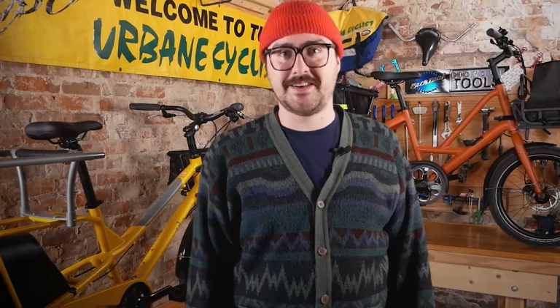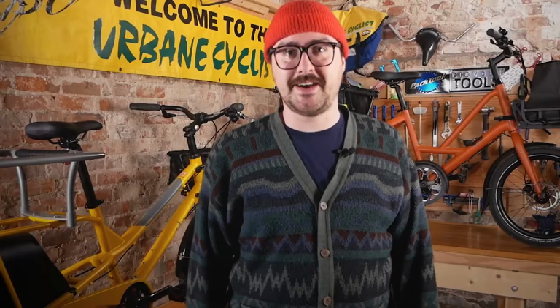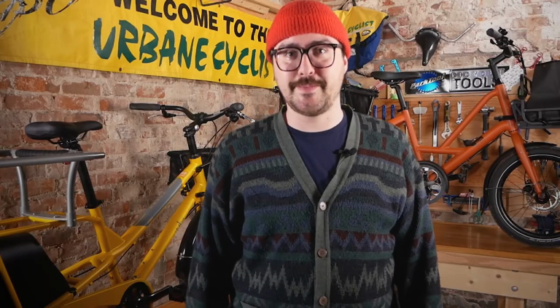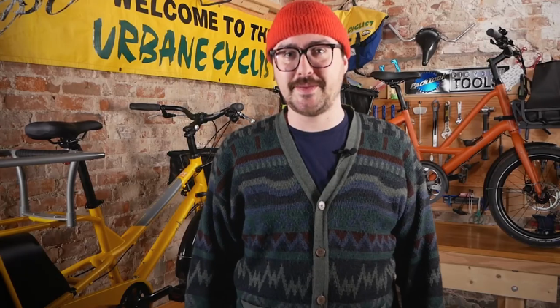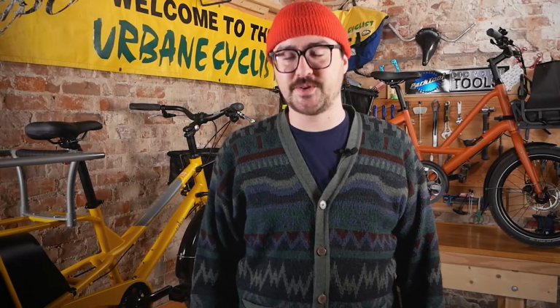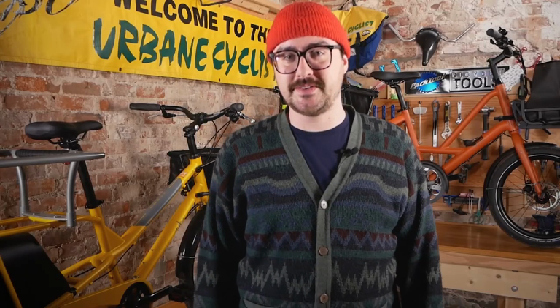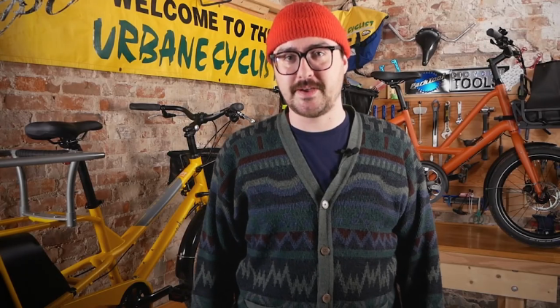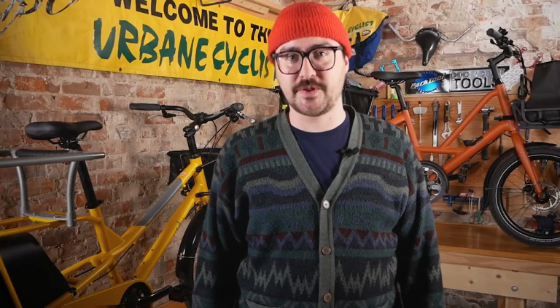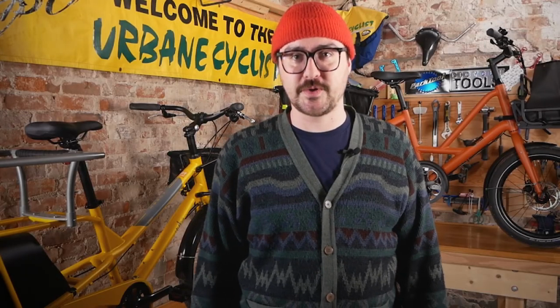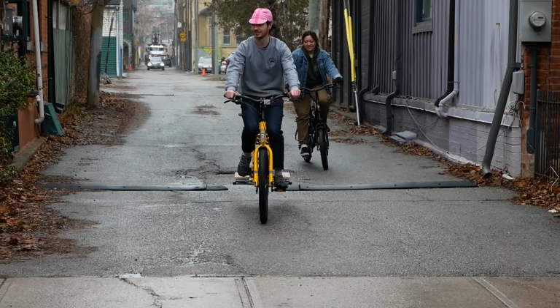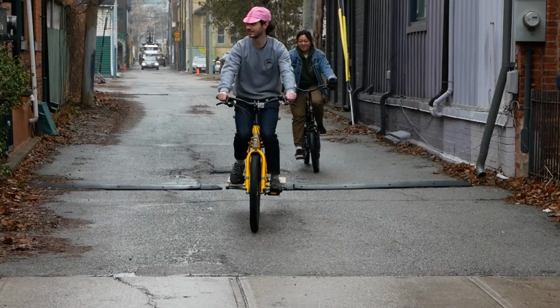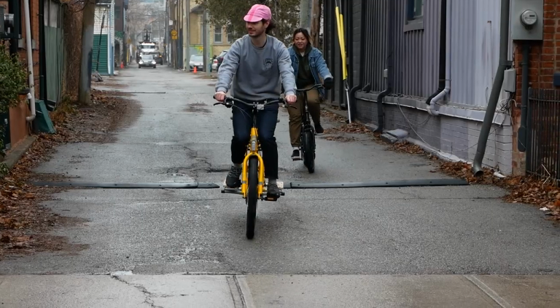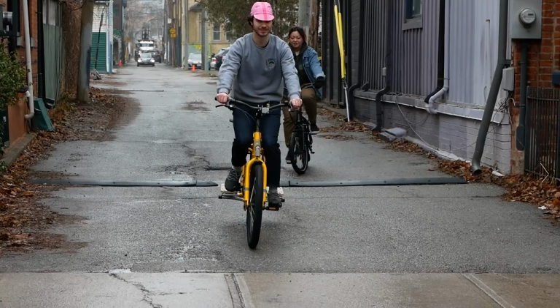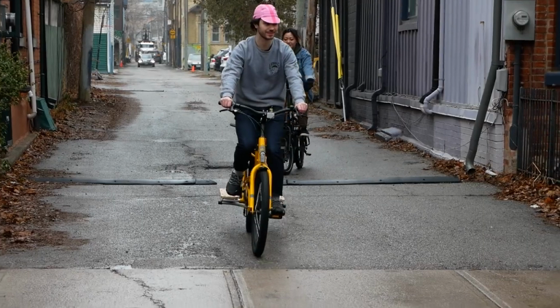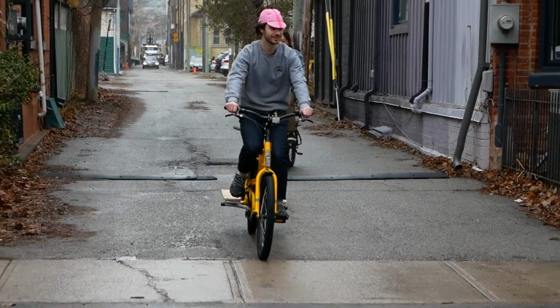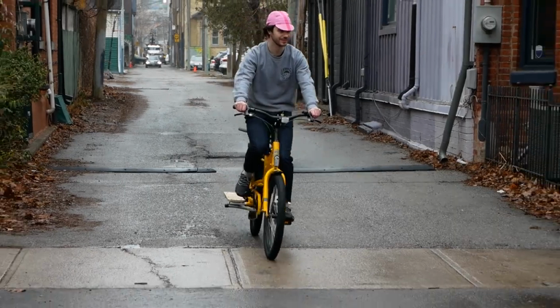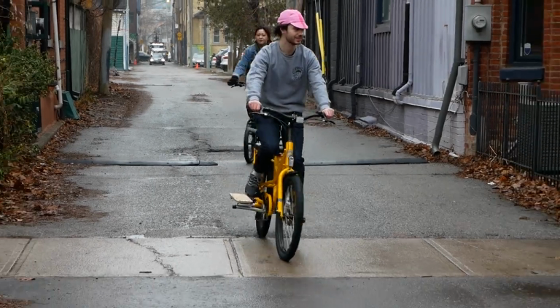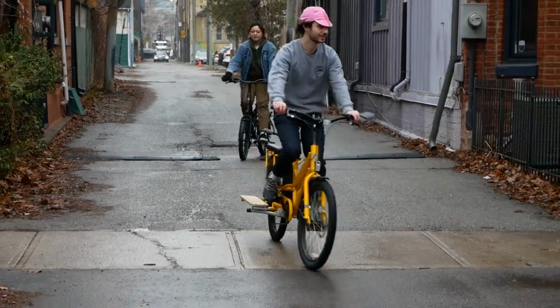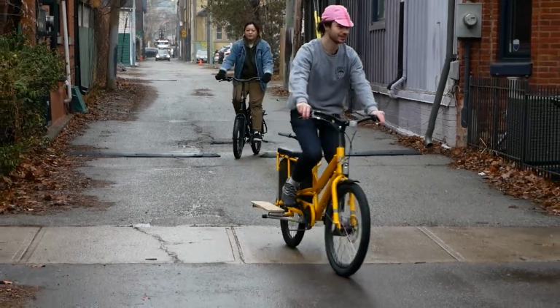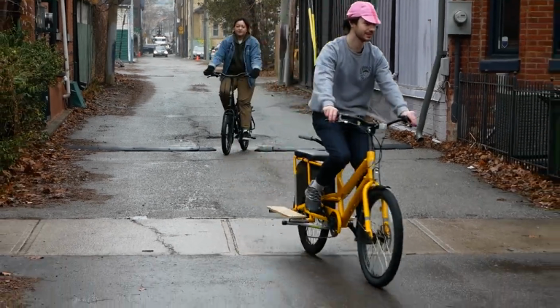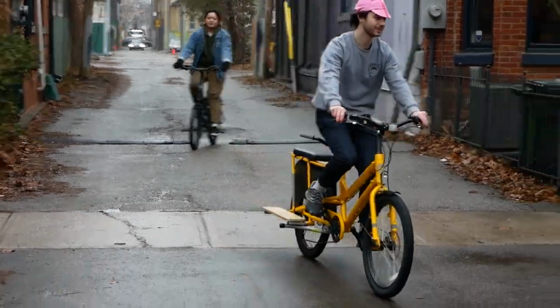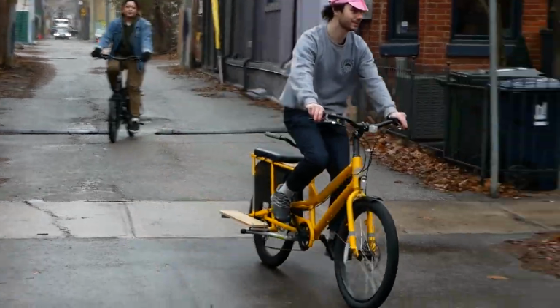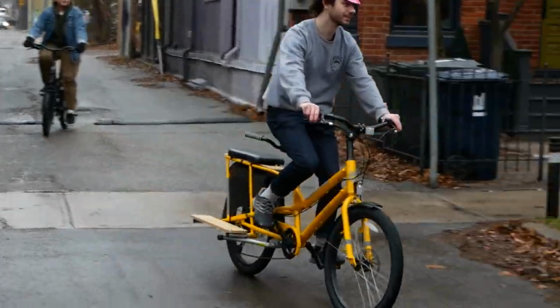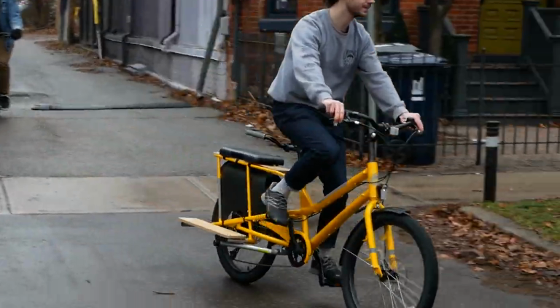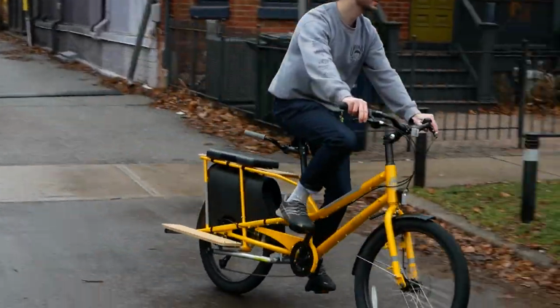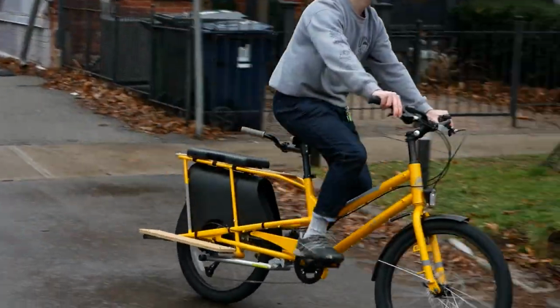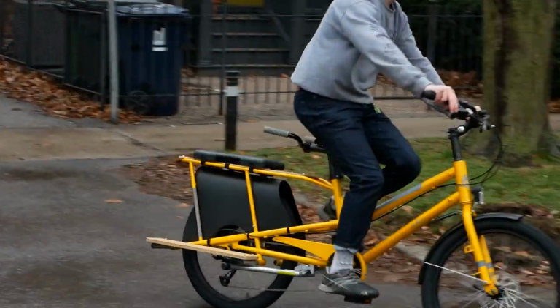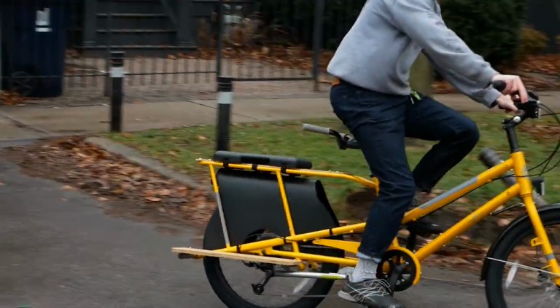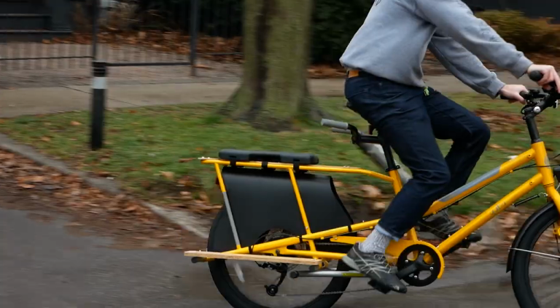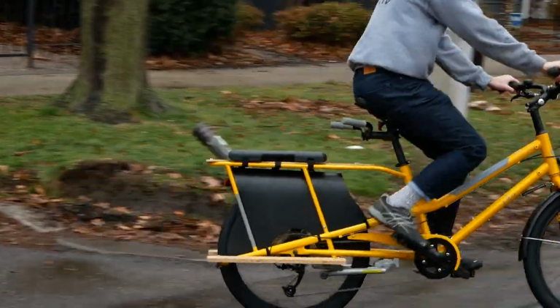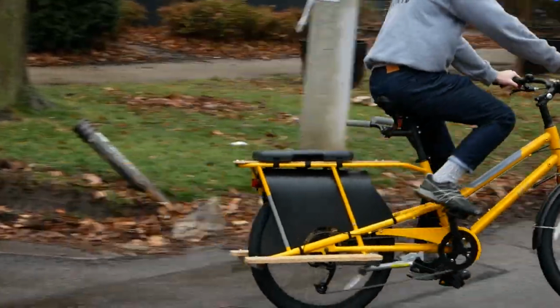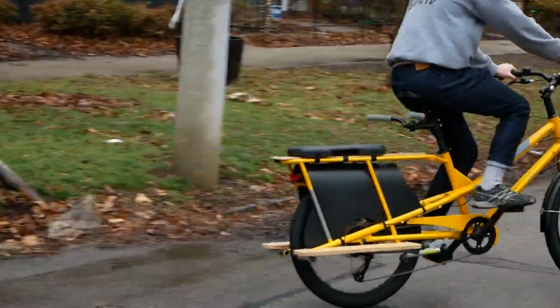Hi, my name is Owen. I'm one of the work coordinators here at Urbane Cyclist in Toronto, and today we're going to look at cargo bikes.